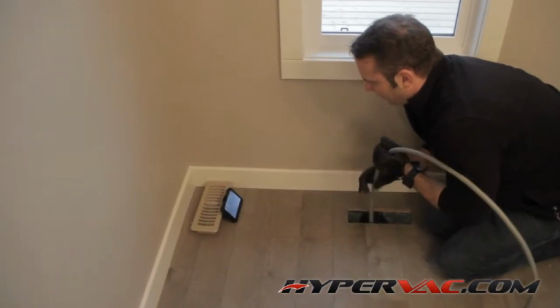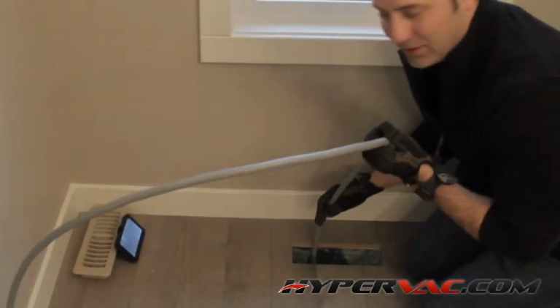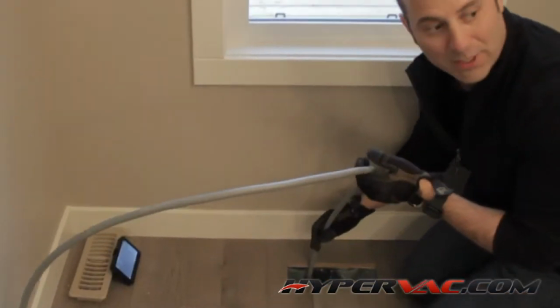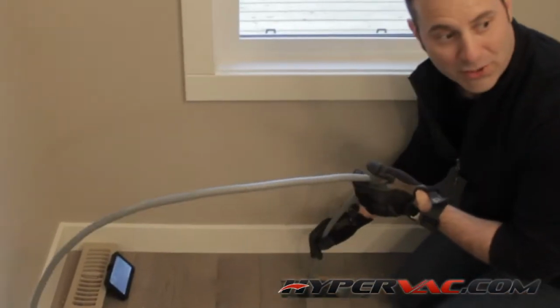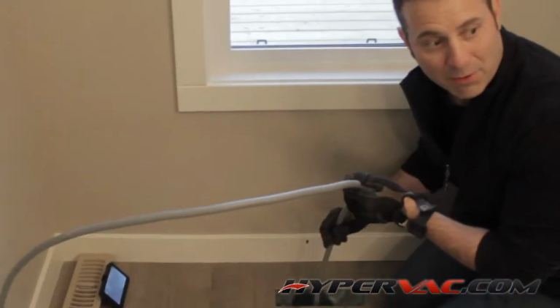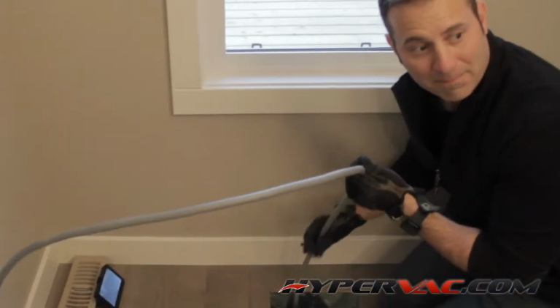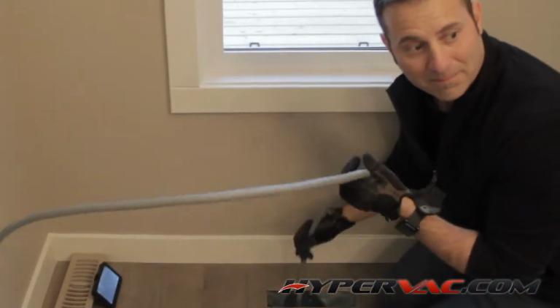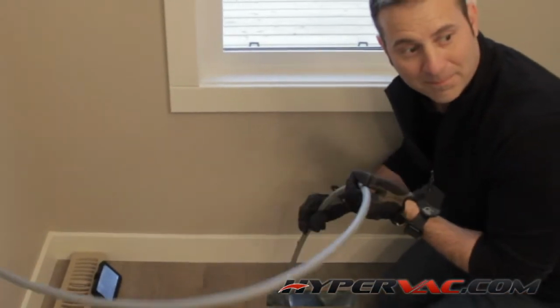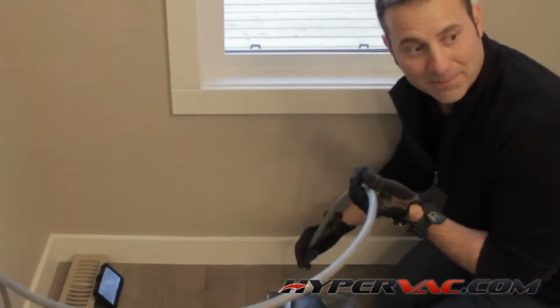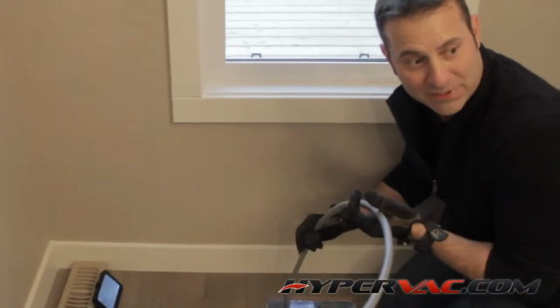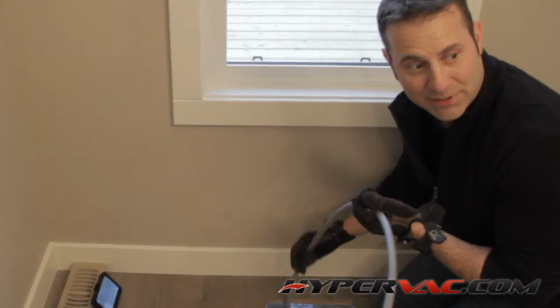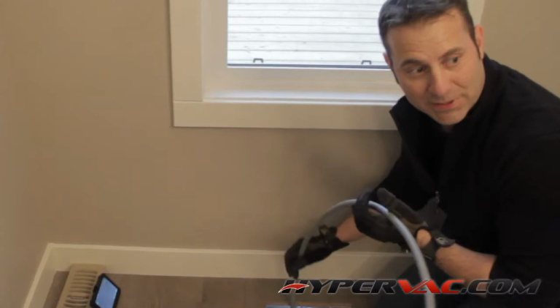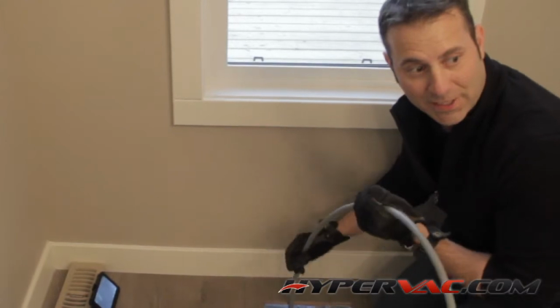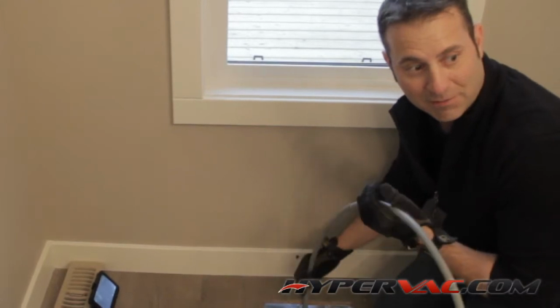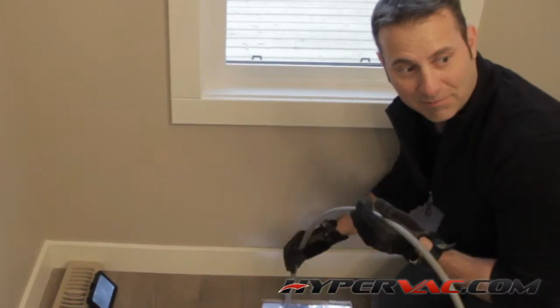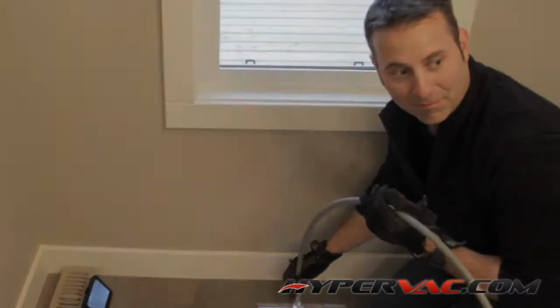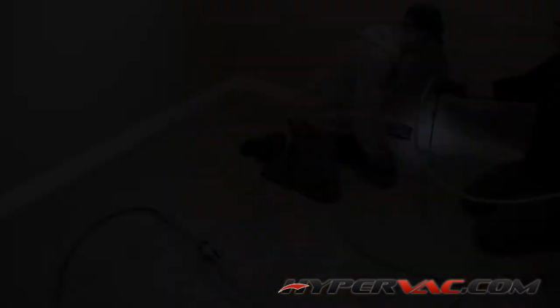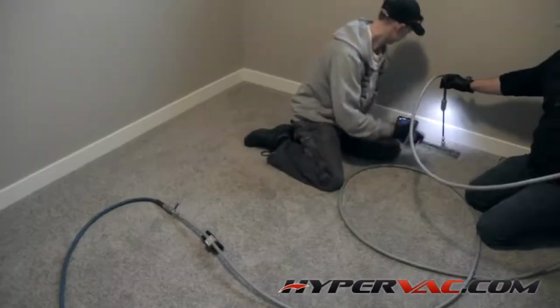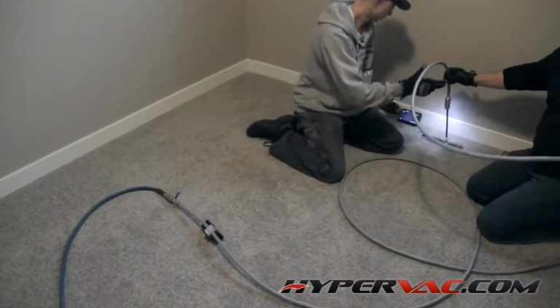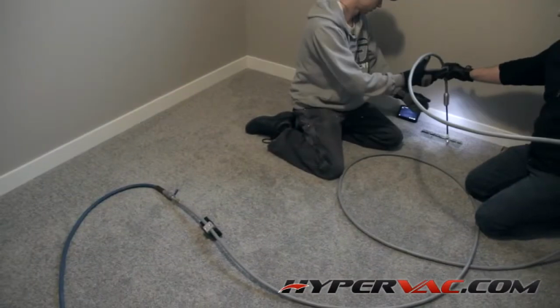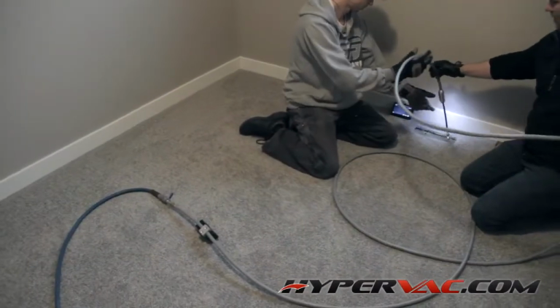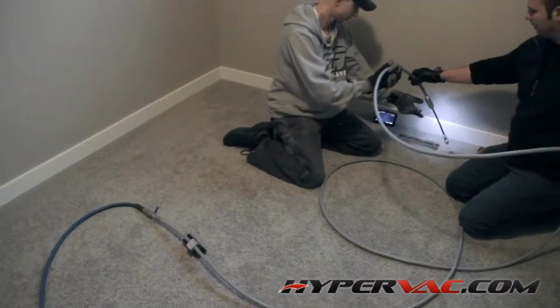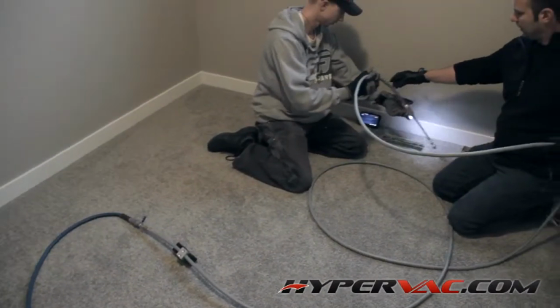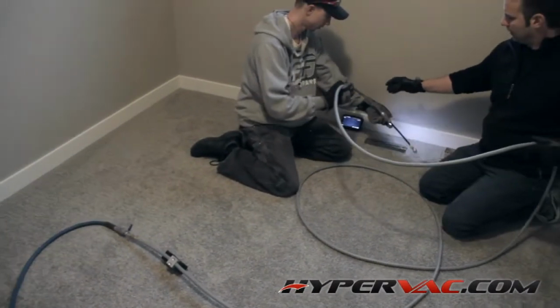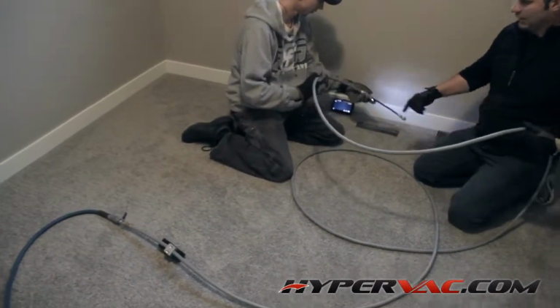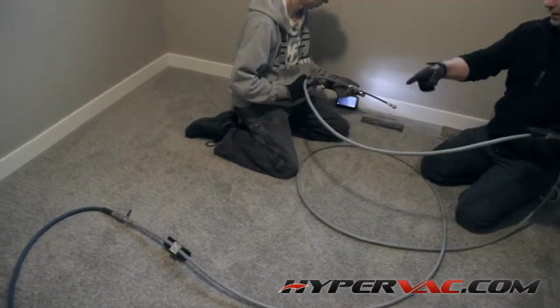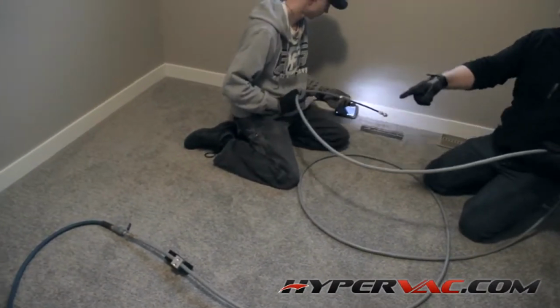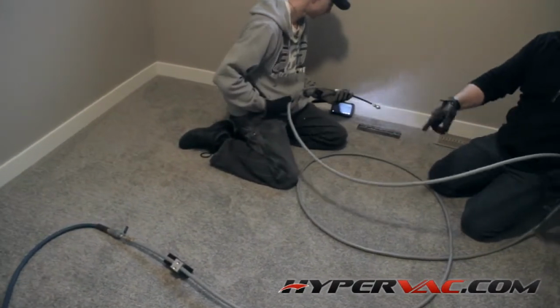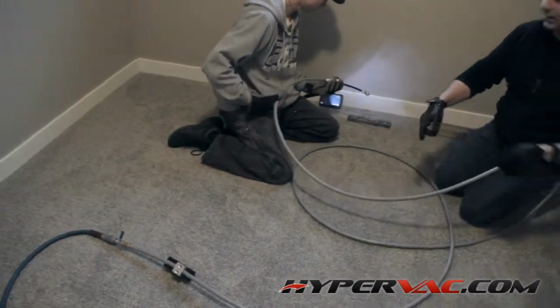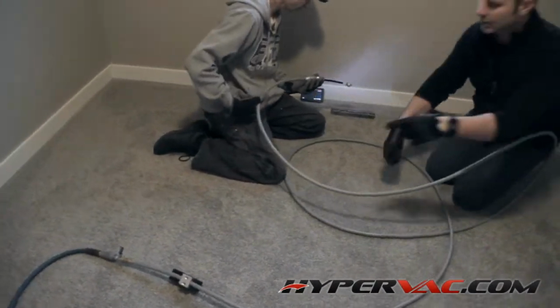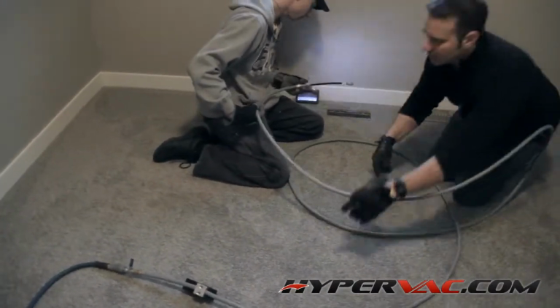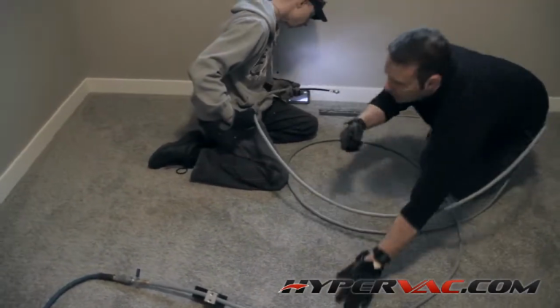Do you want to try one to see what's going on? Turn on your air tap on the back end there — it's right there.